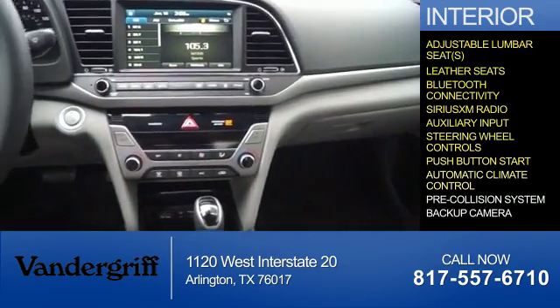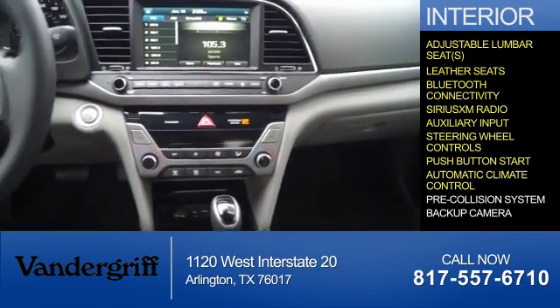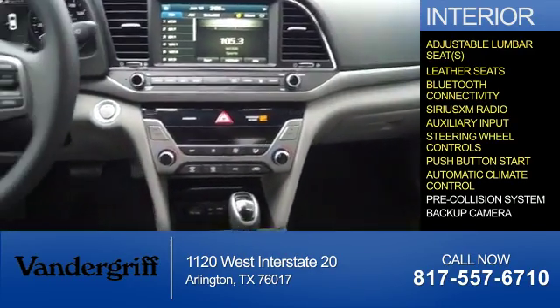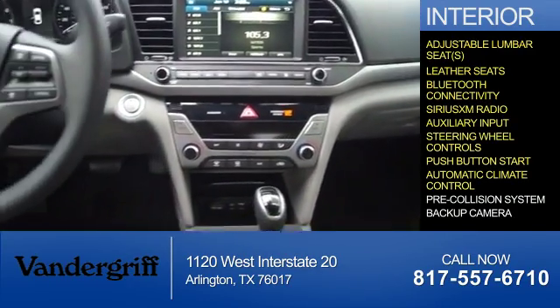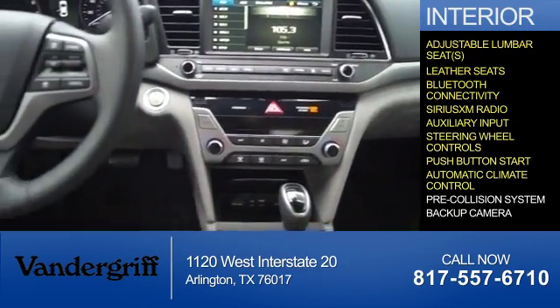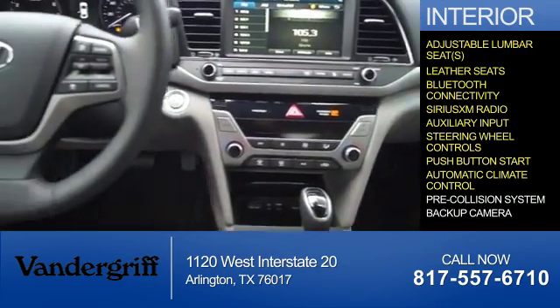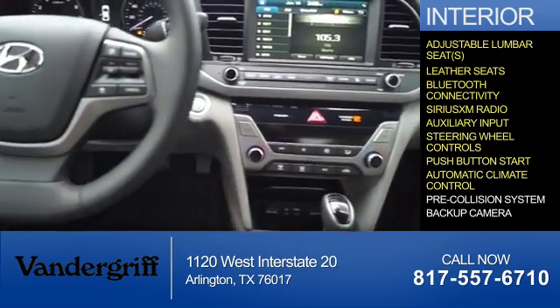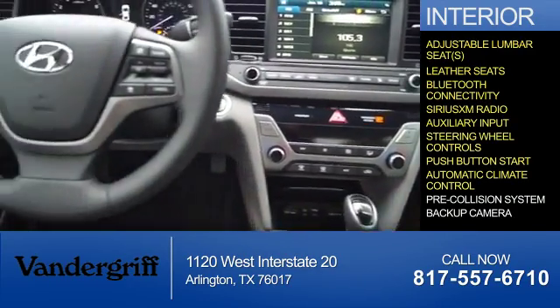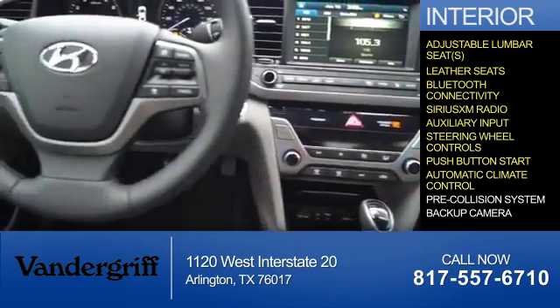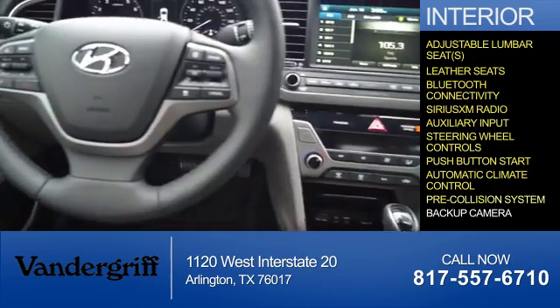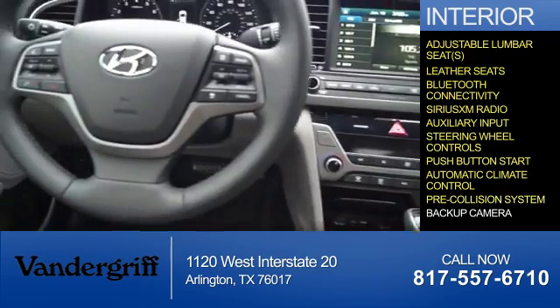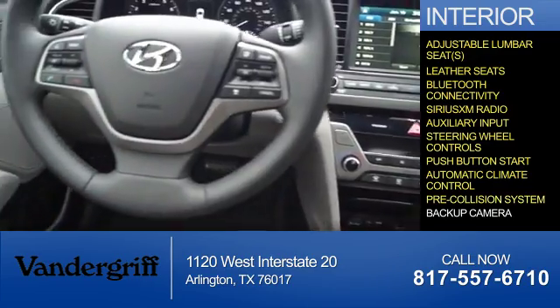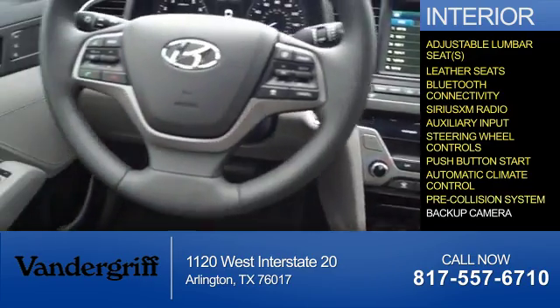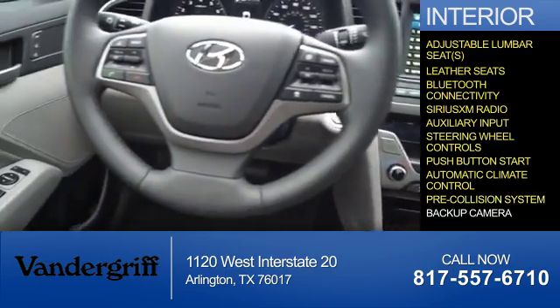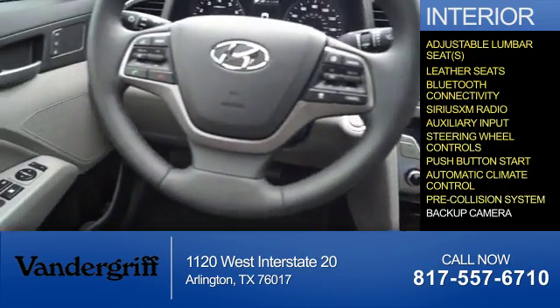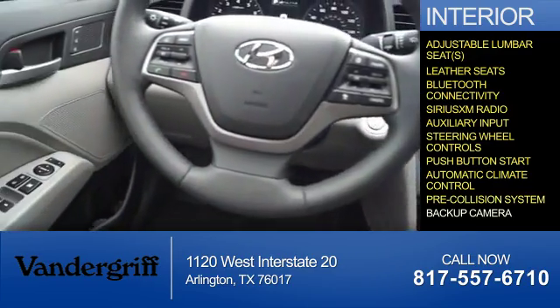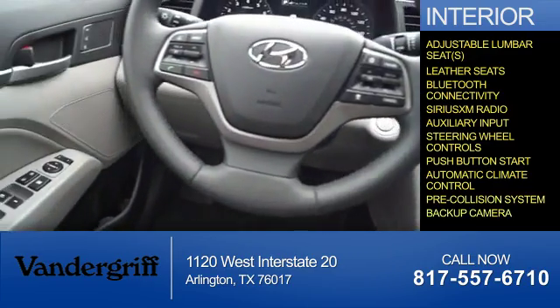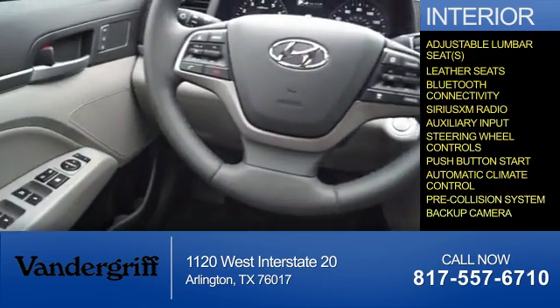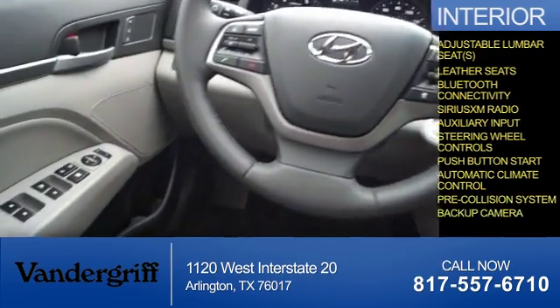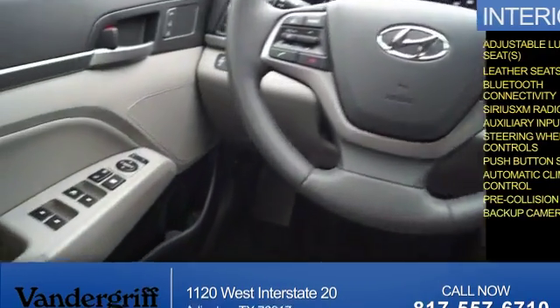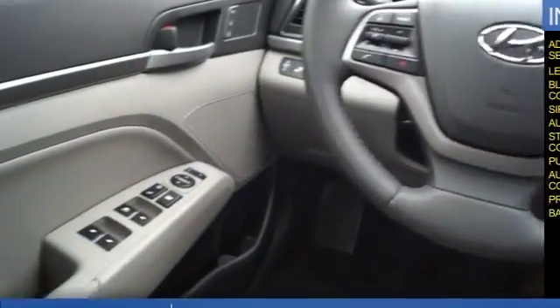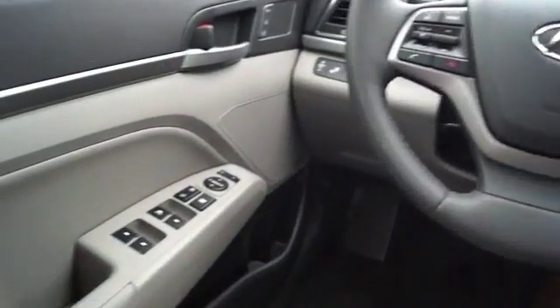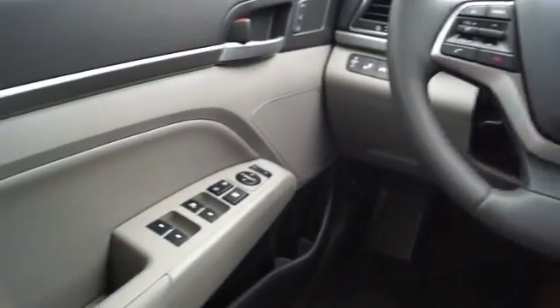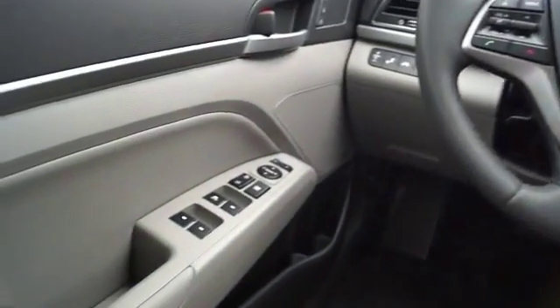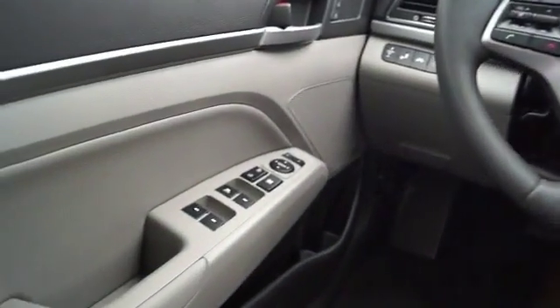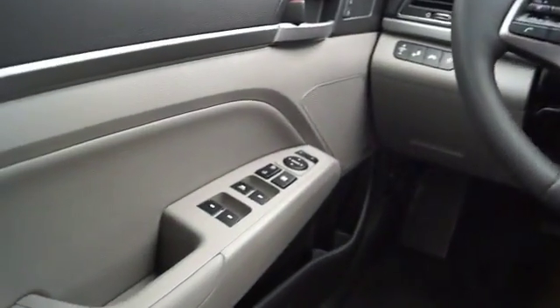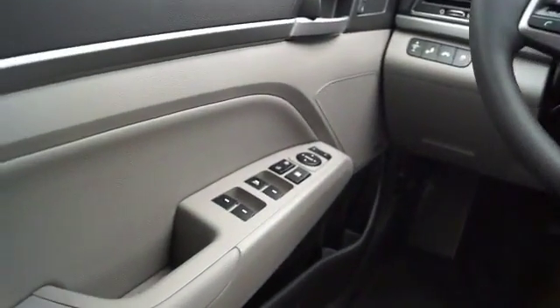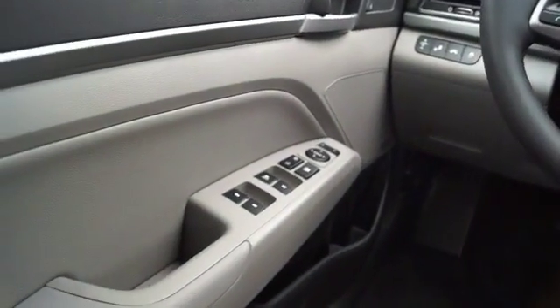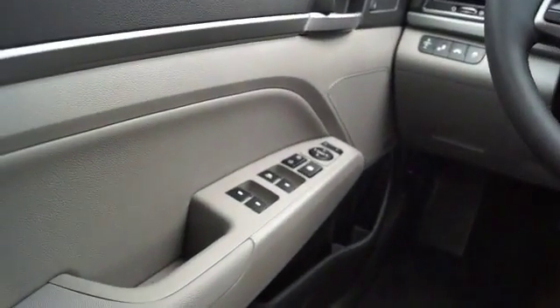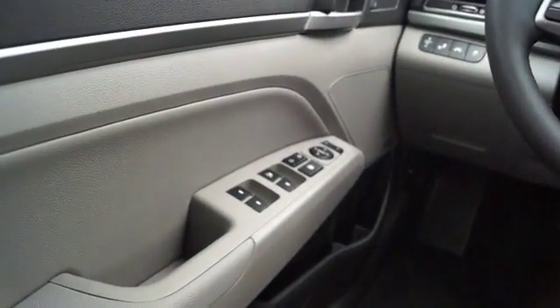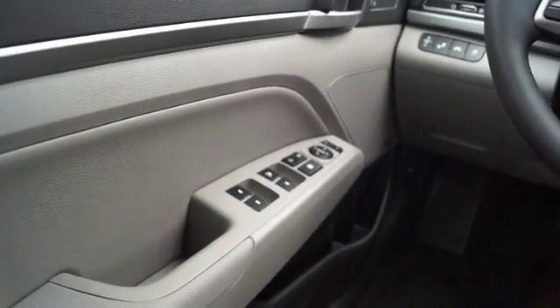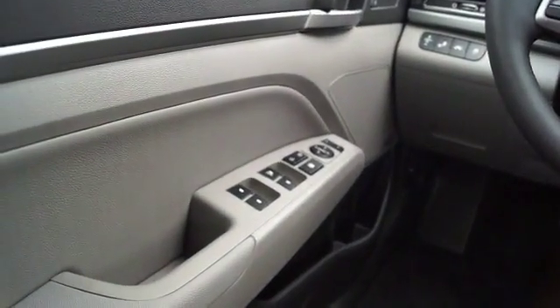Automatic climate control, pre-collision system, a backup camera — great quality at a great price.